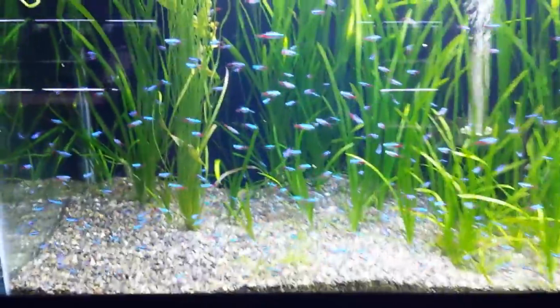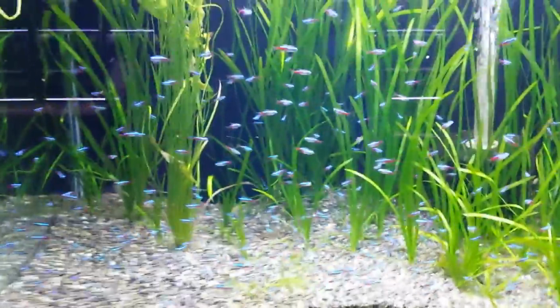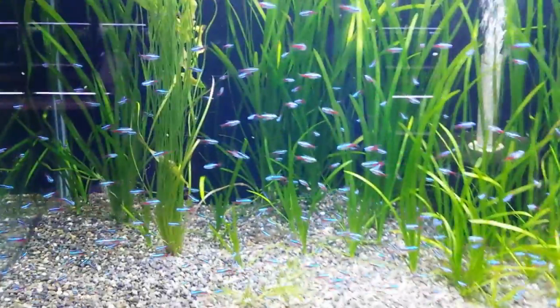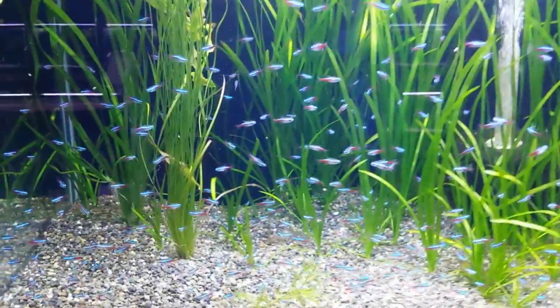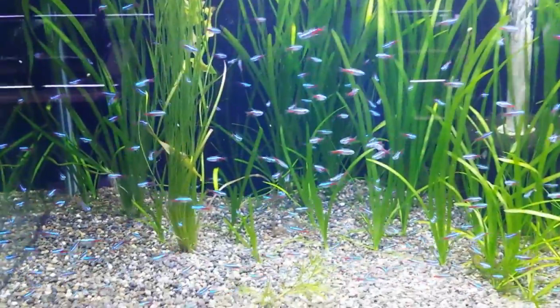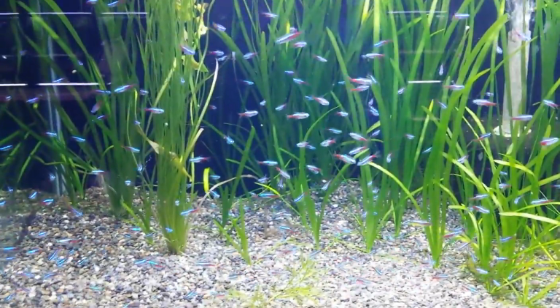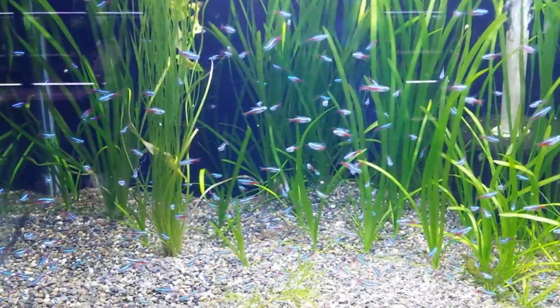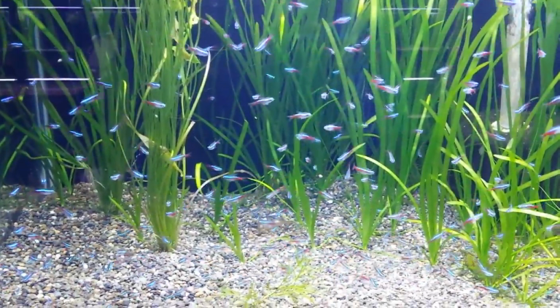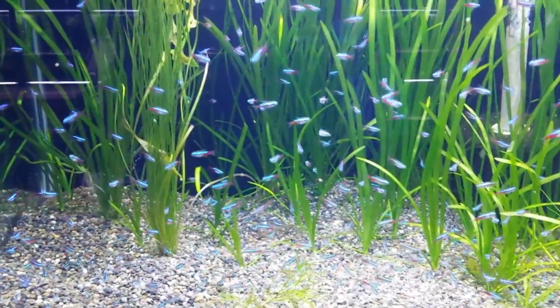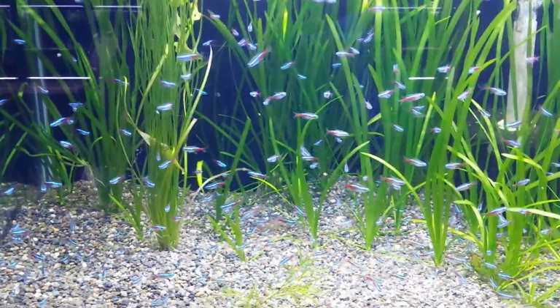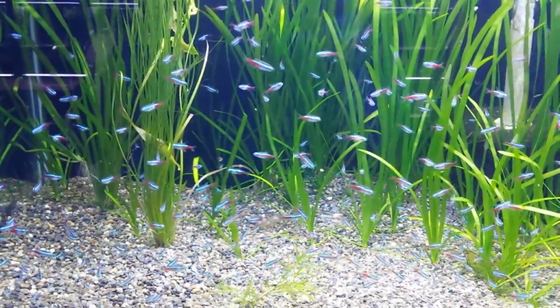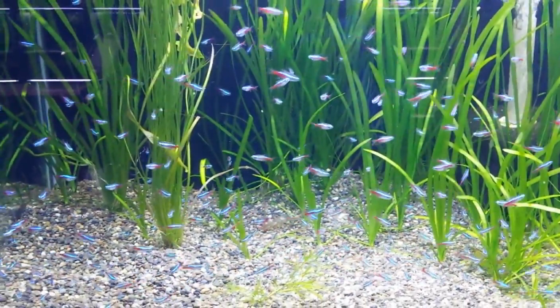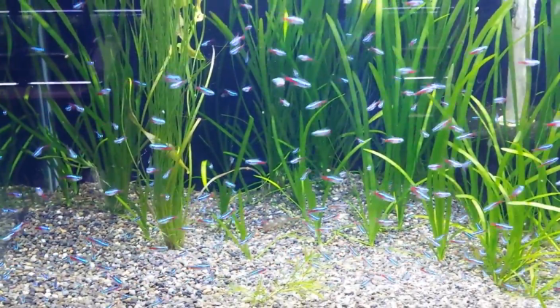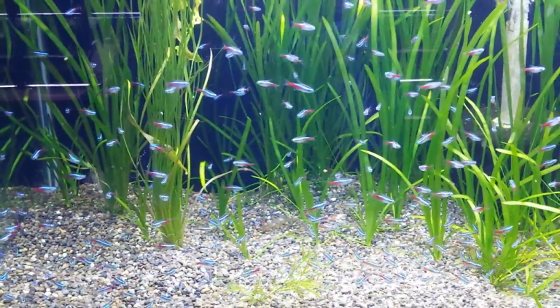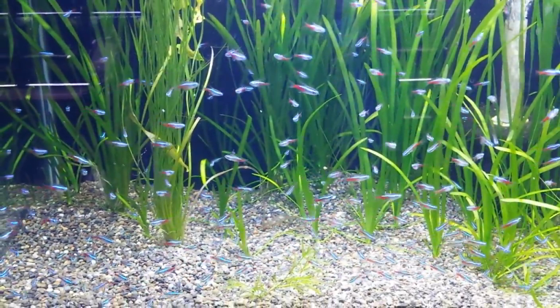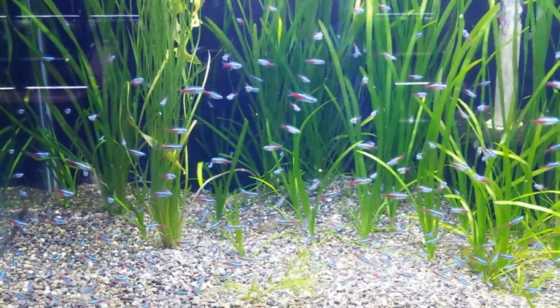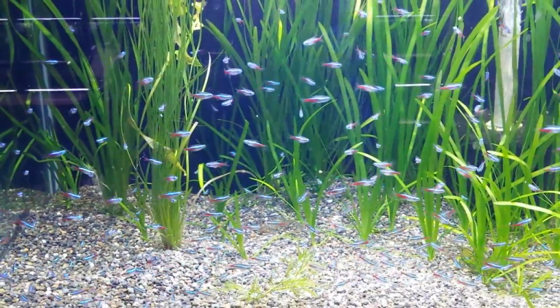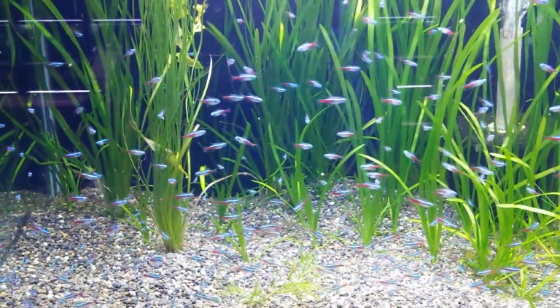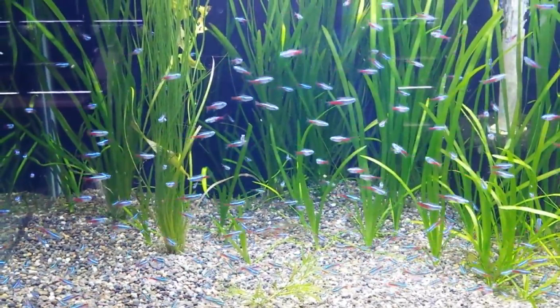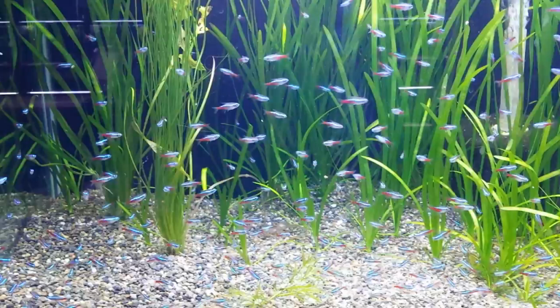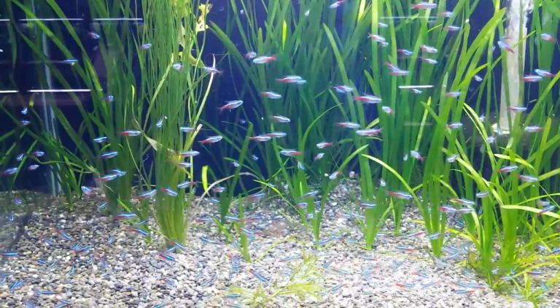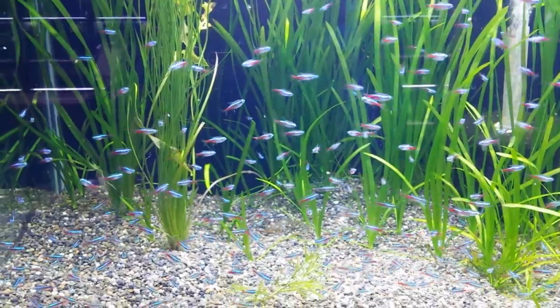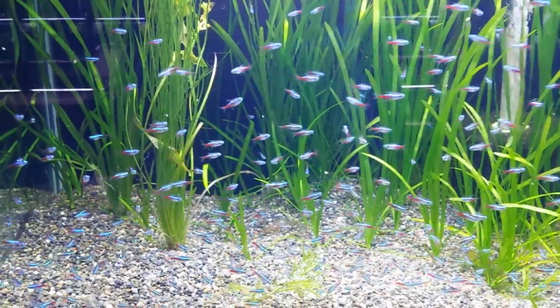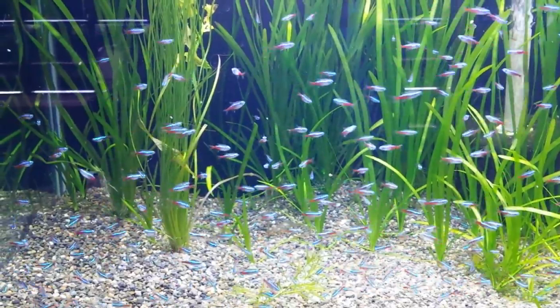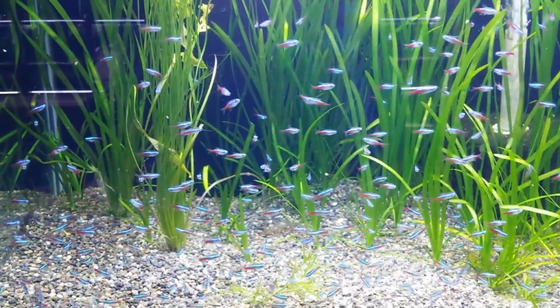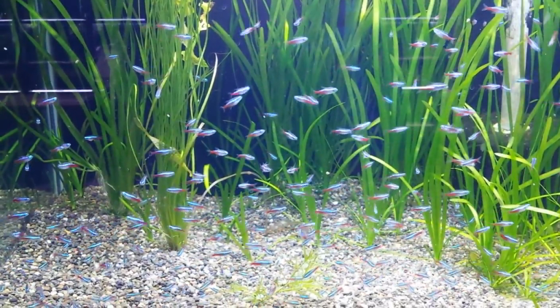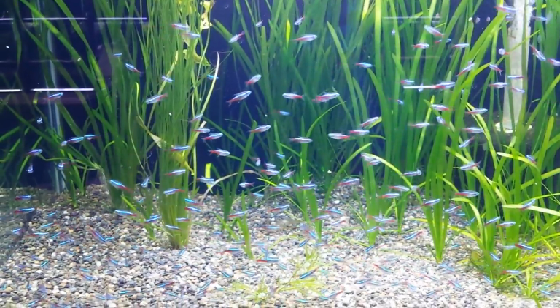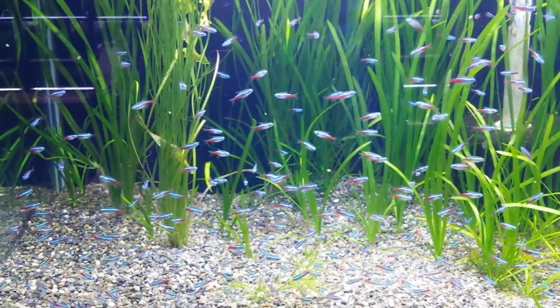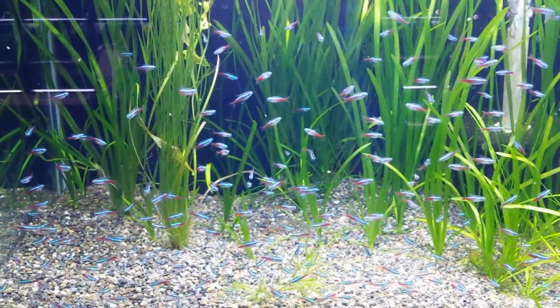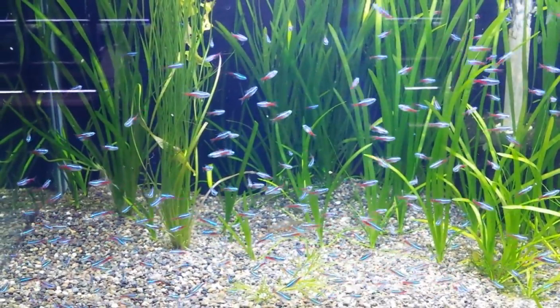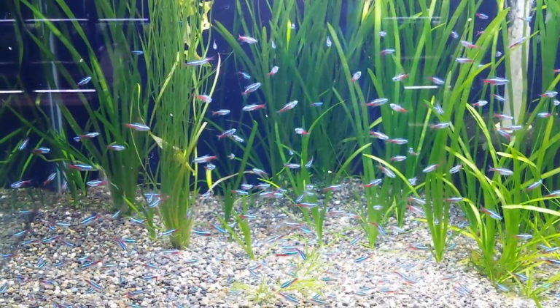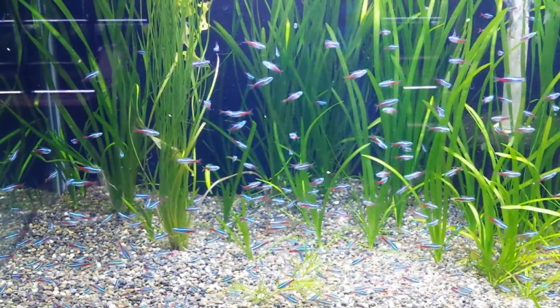They're just a blue and red fish, and they stay small — they get about 2 inches. They make a great community fish, very laid back, very peaceful.